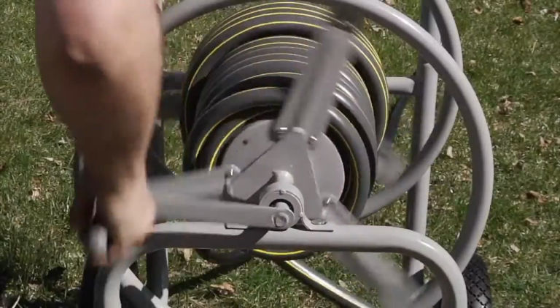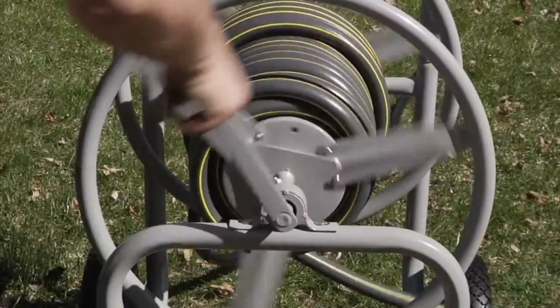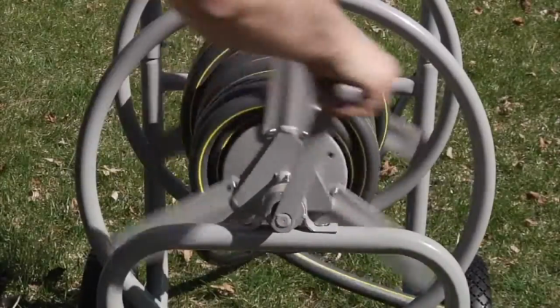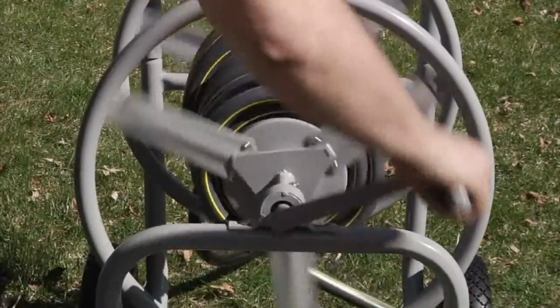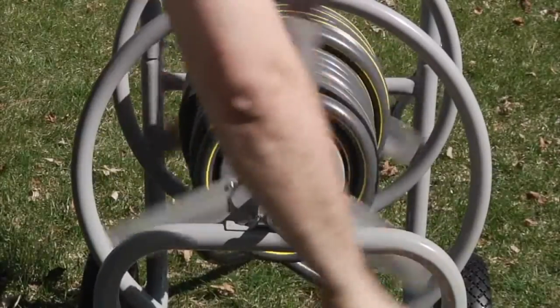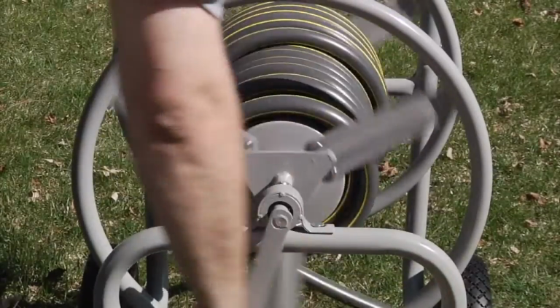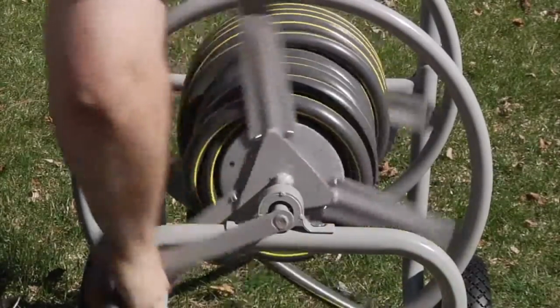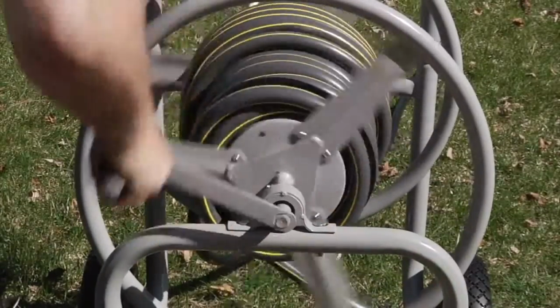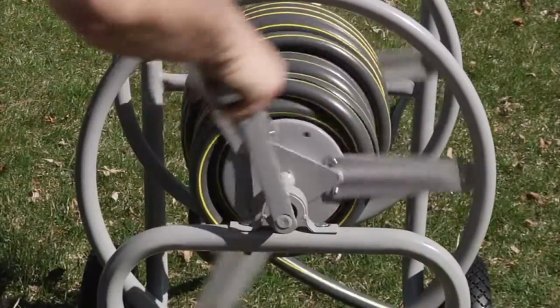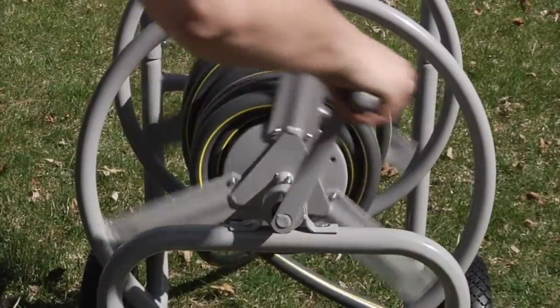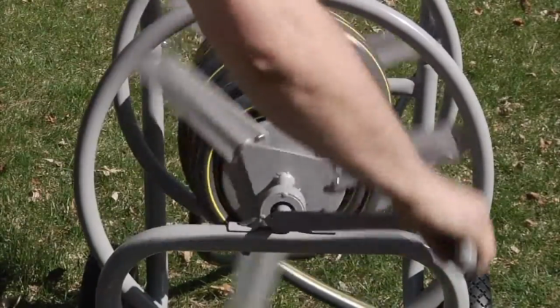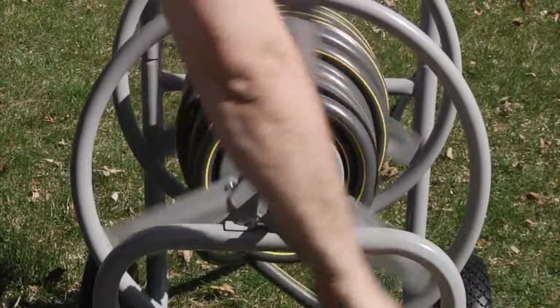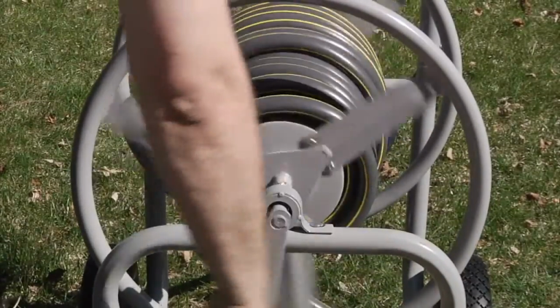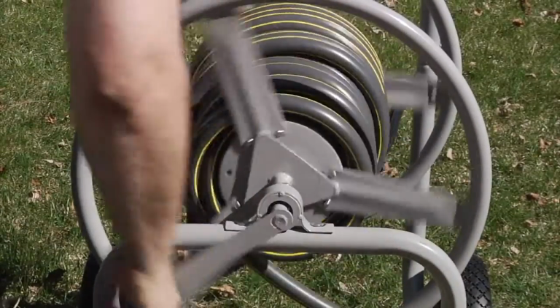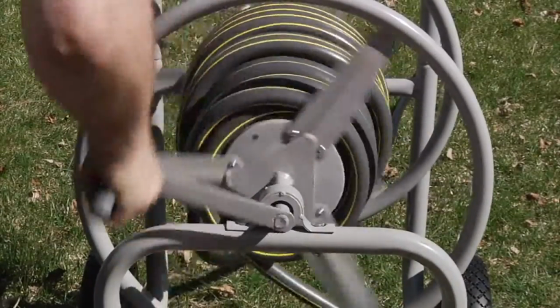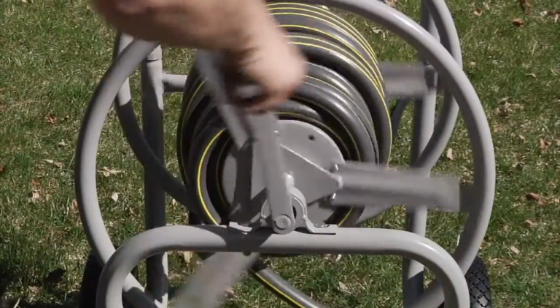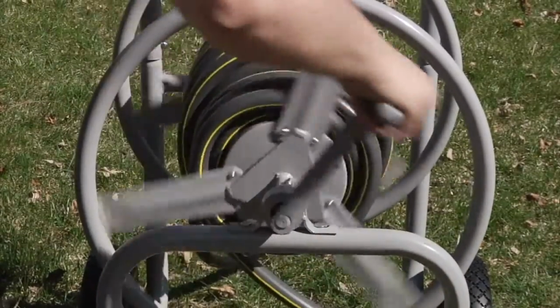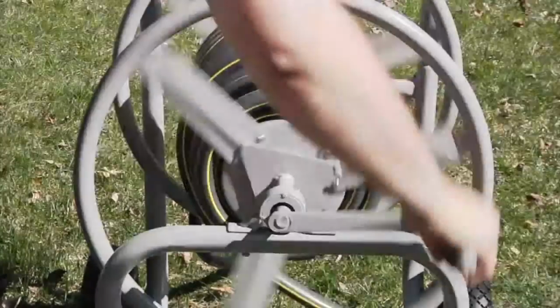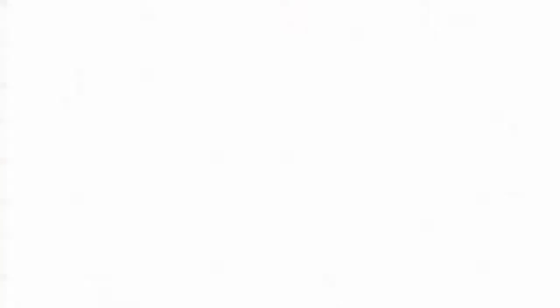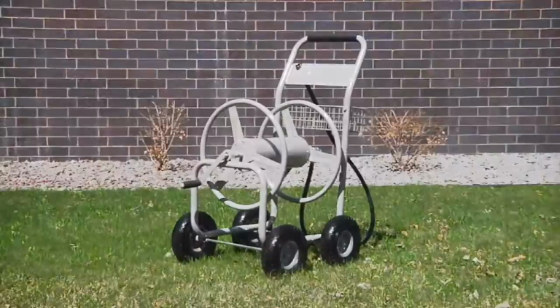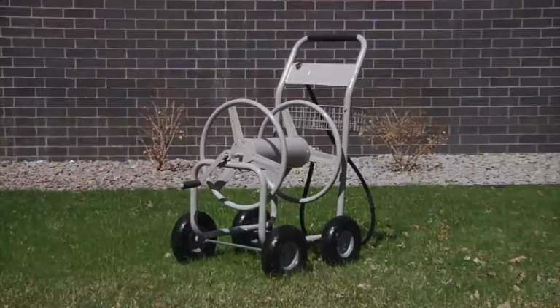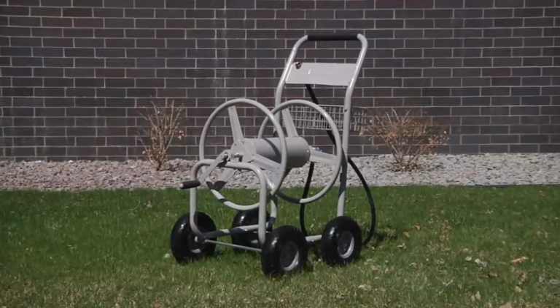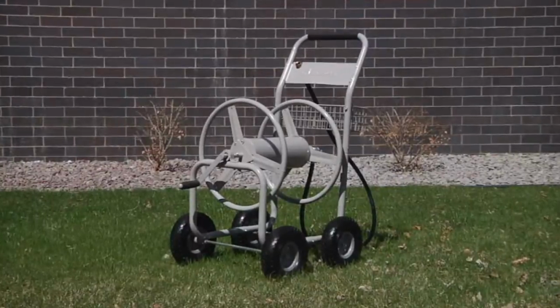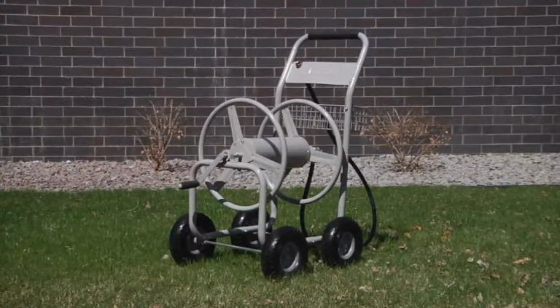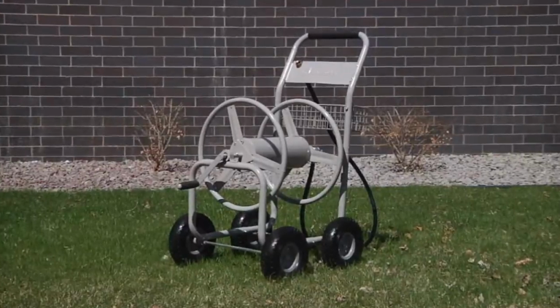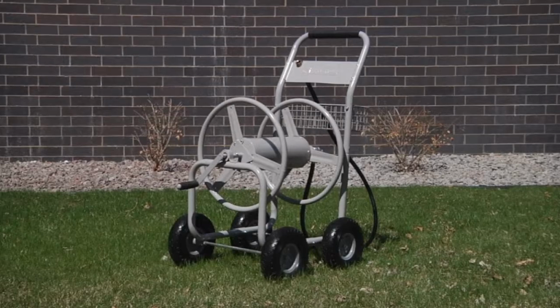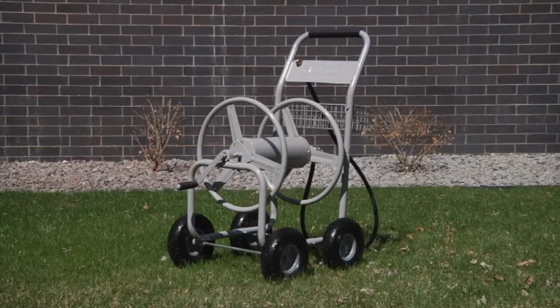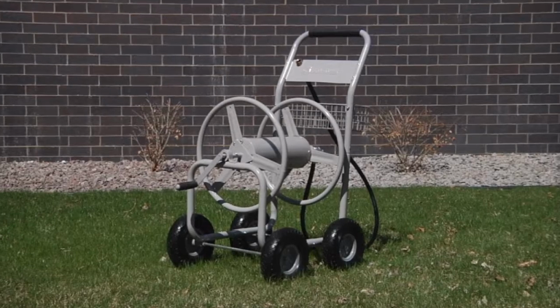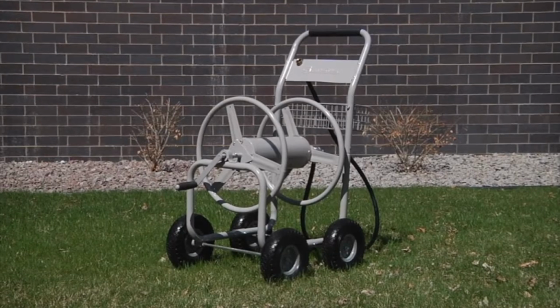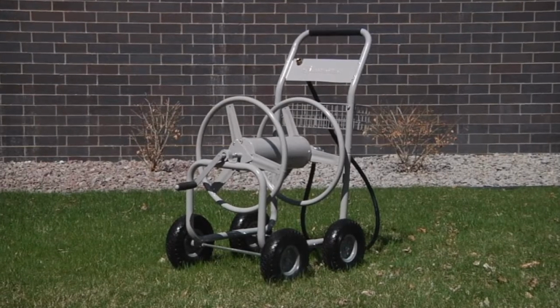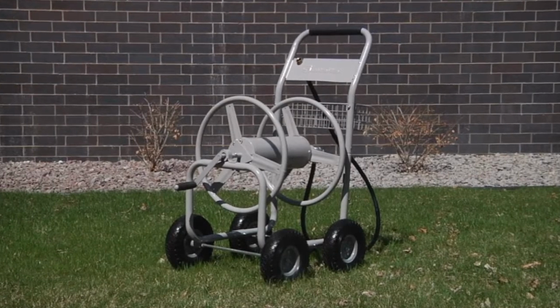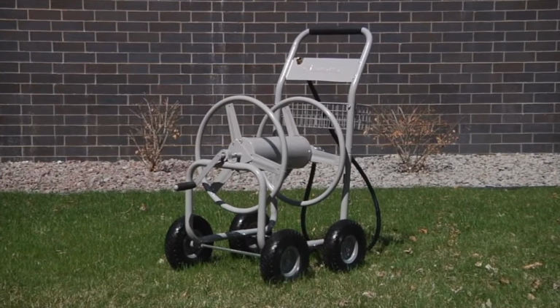Make hose management easy with this rugged hose reel cart from Strongway.